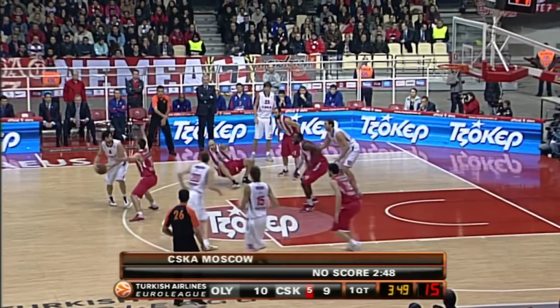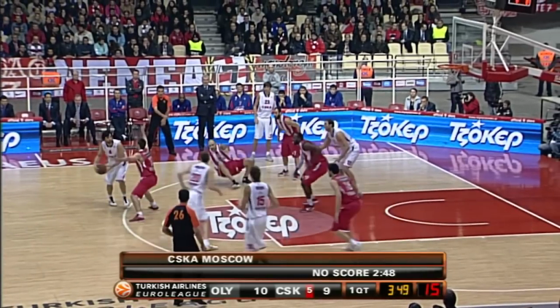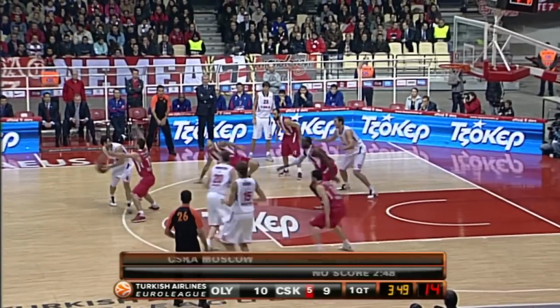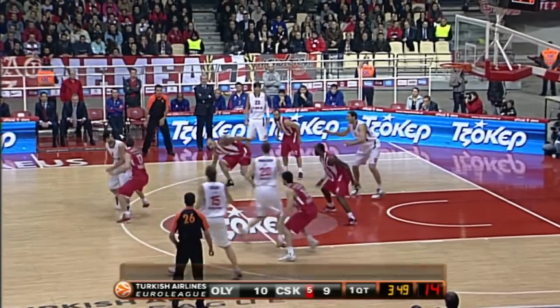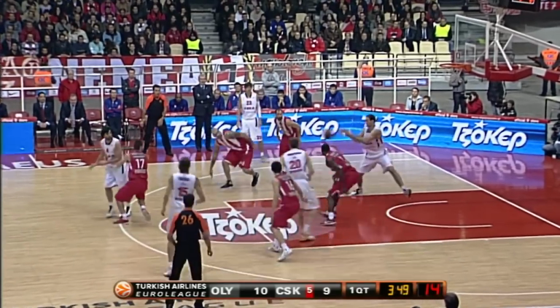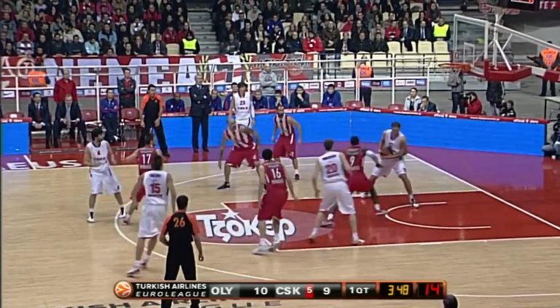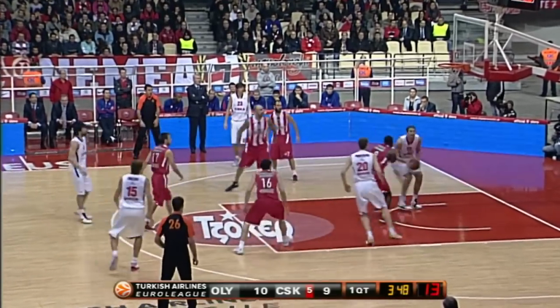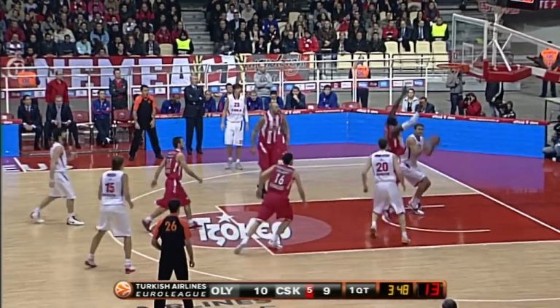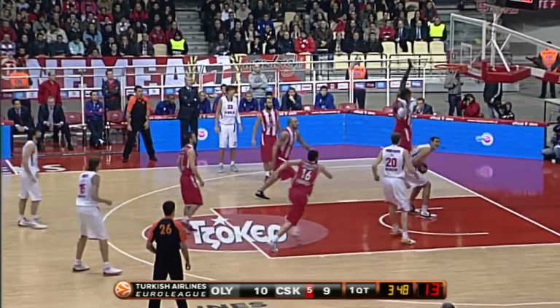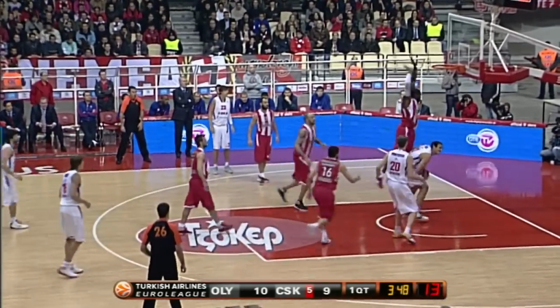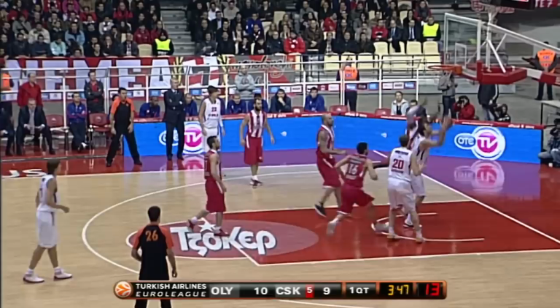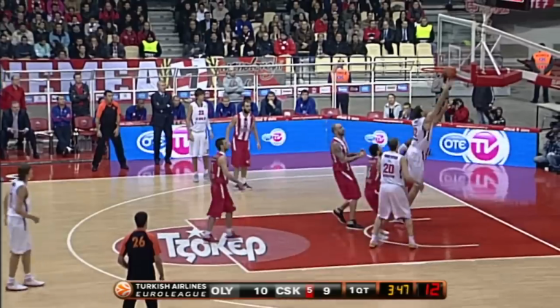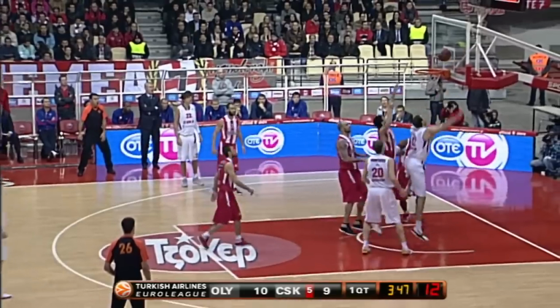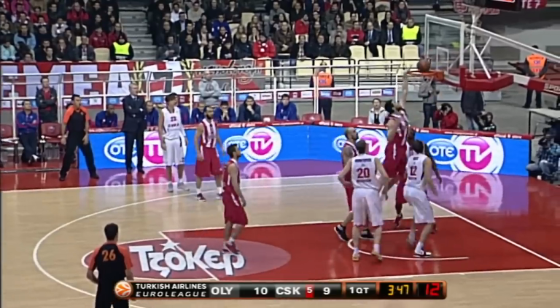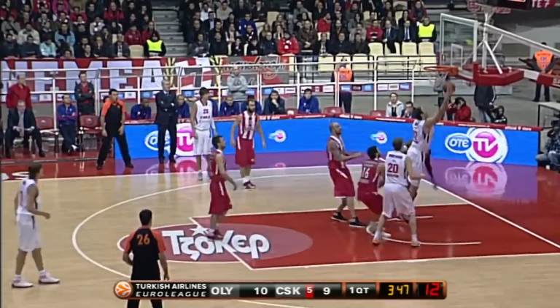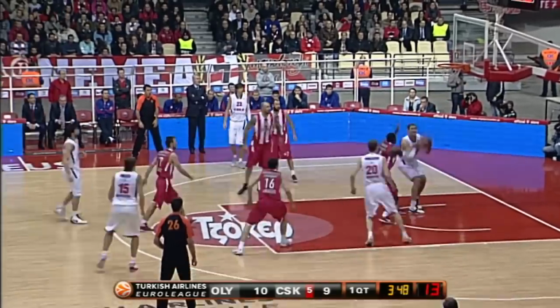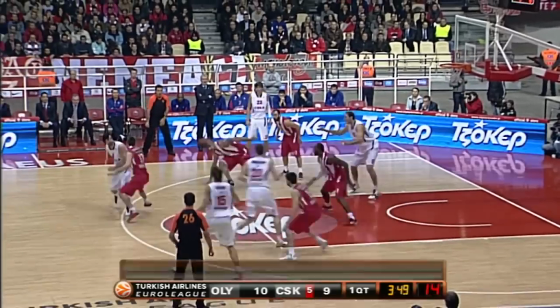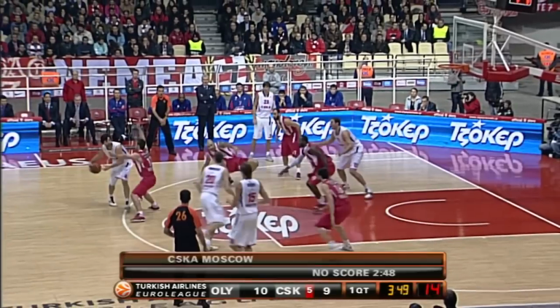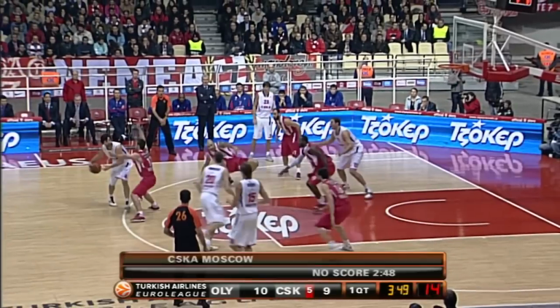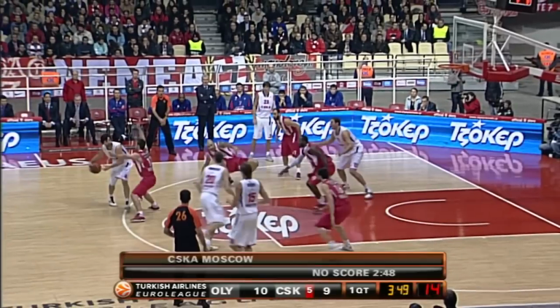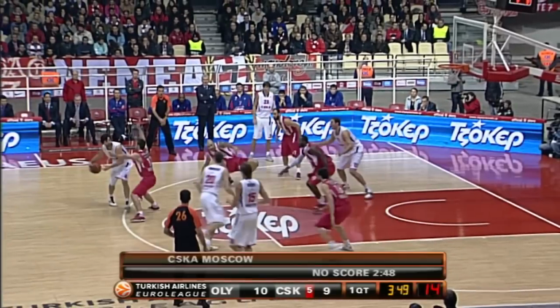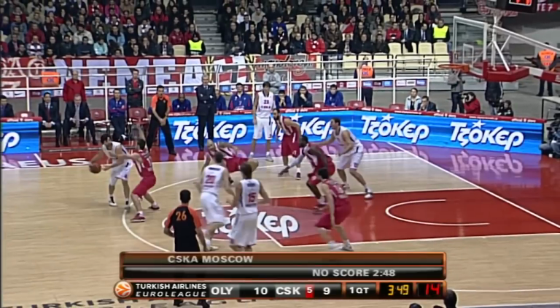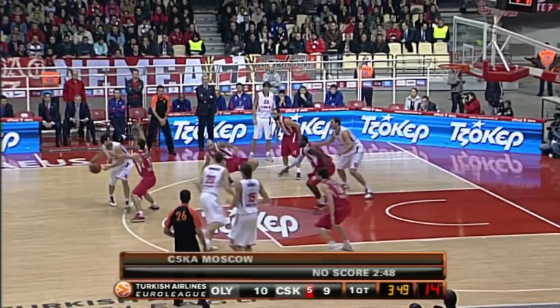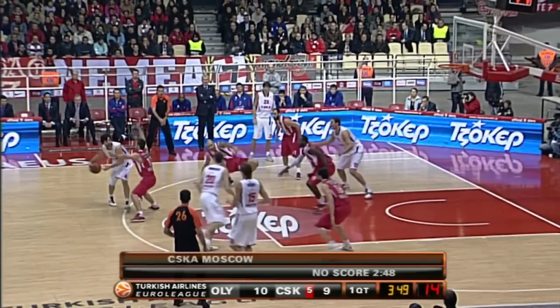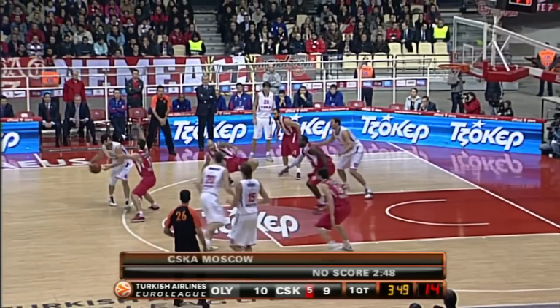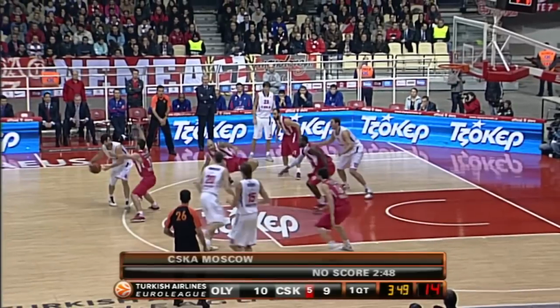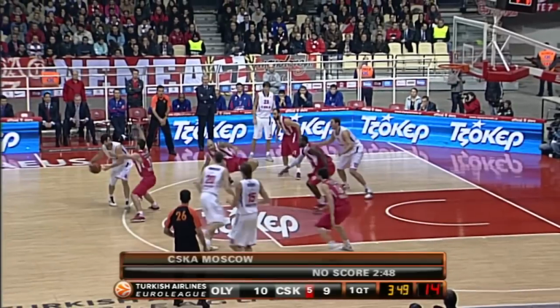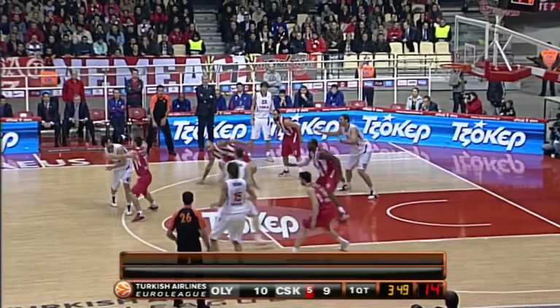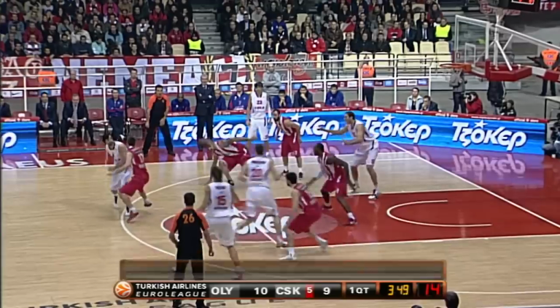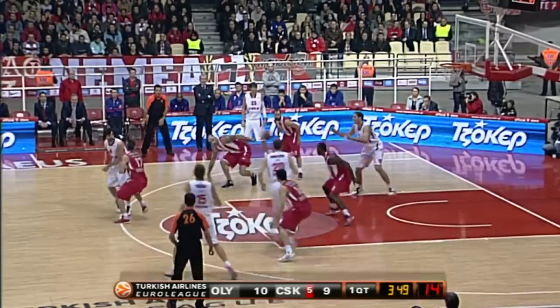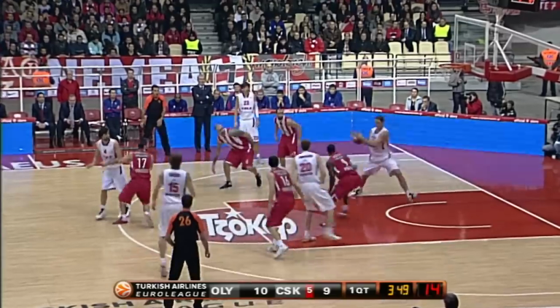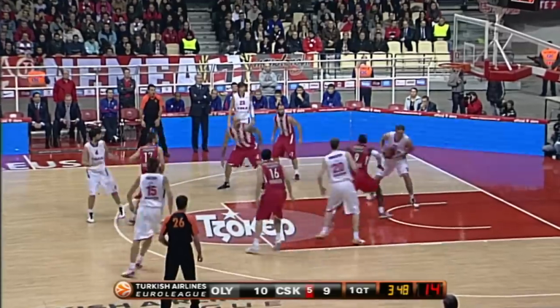In this one, he's reading momentum. This pass doesn't look crazy open, but this defender is moving away from him — so it's actually more open than it looks.